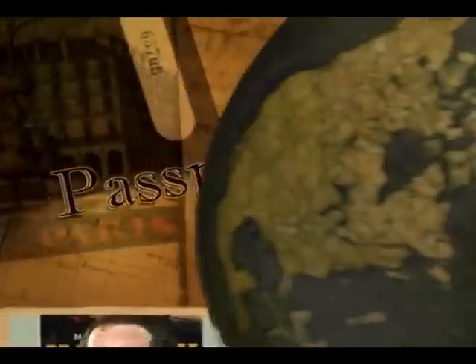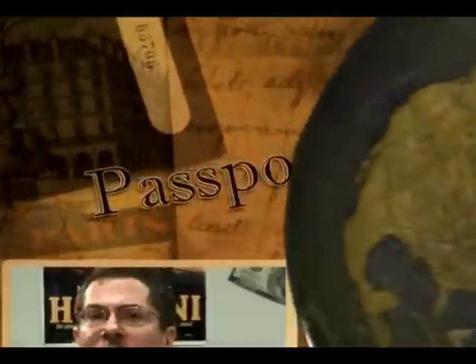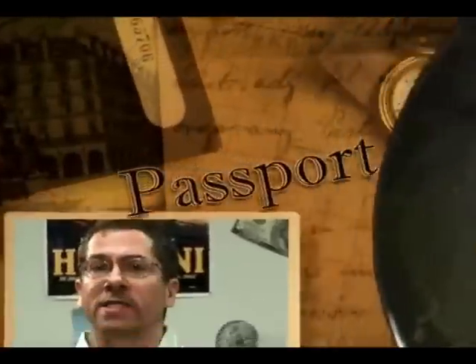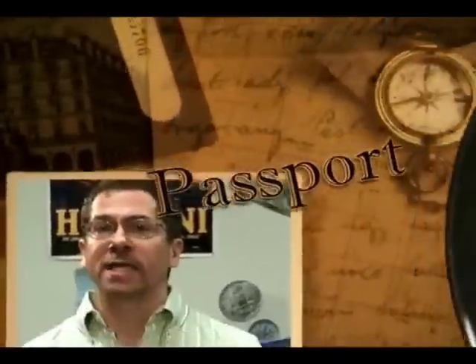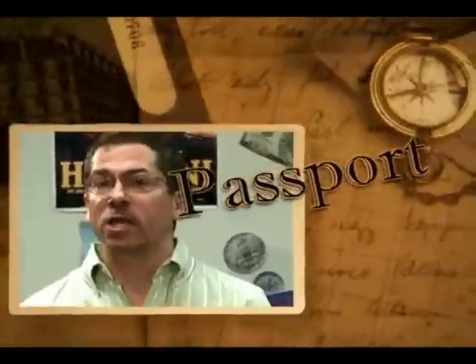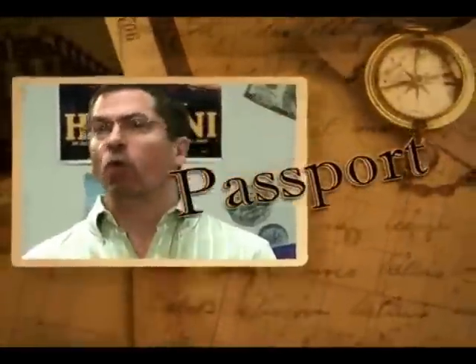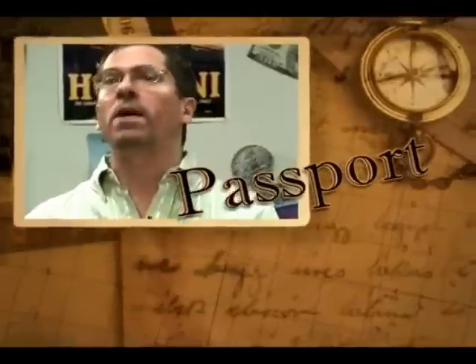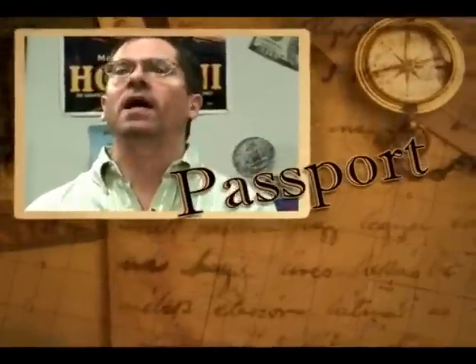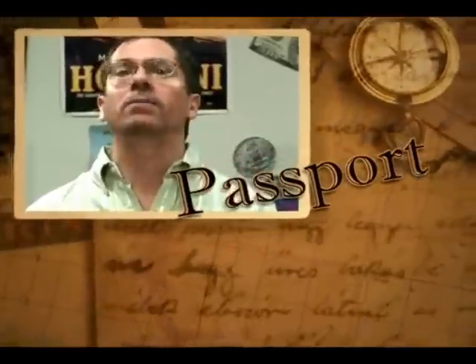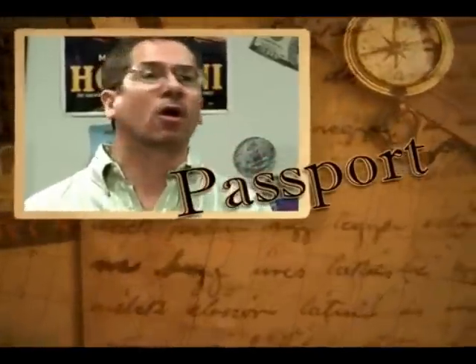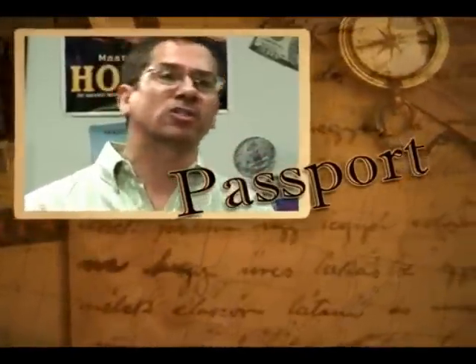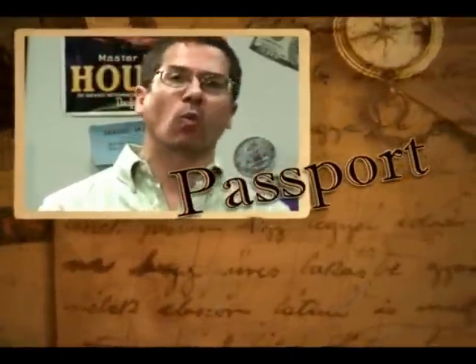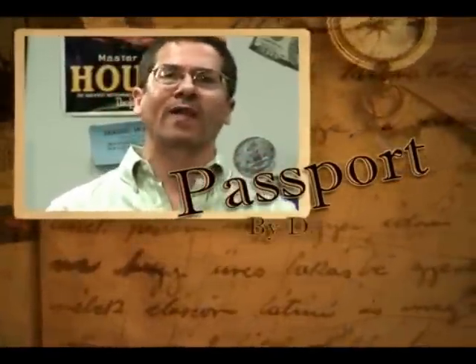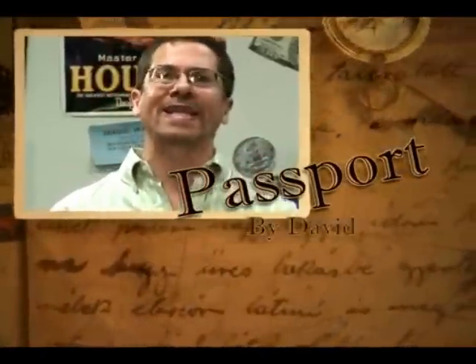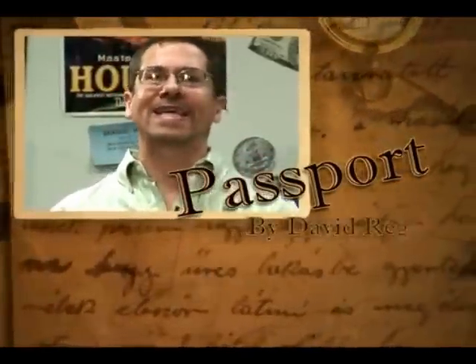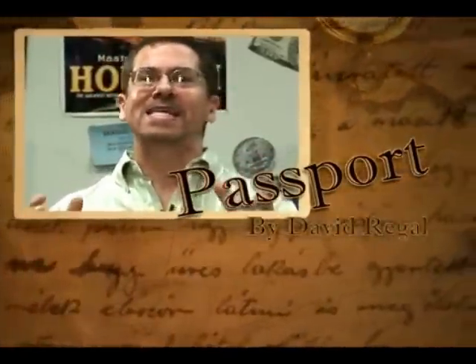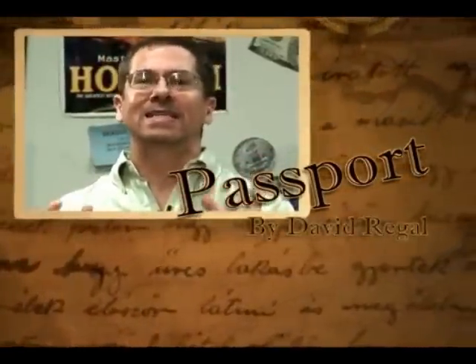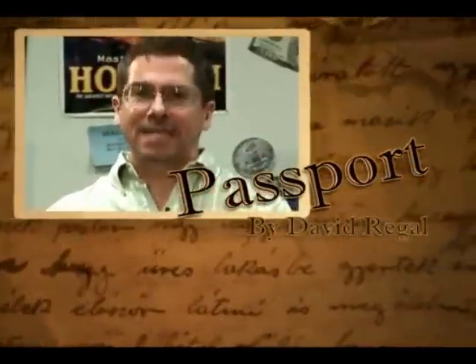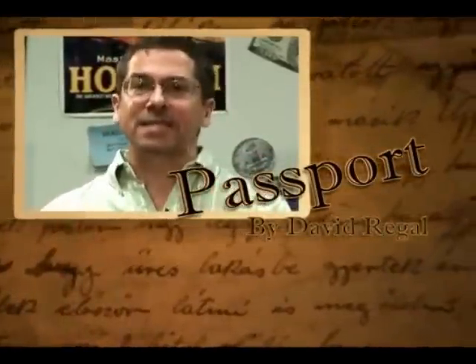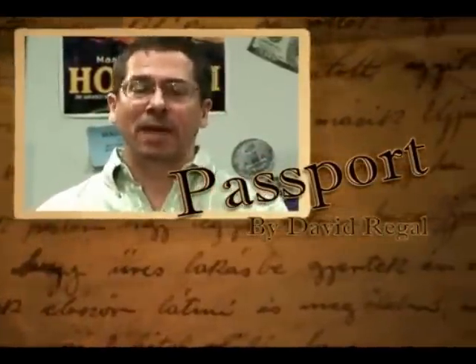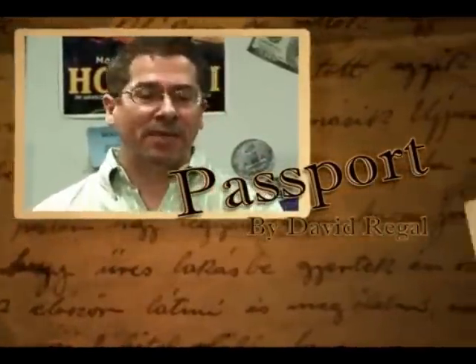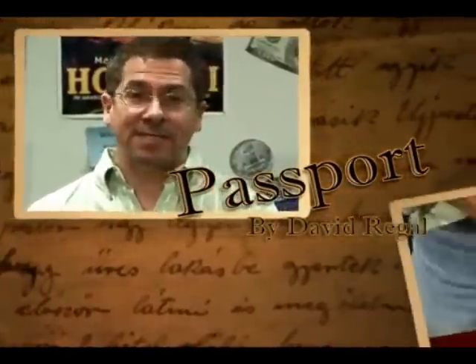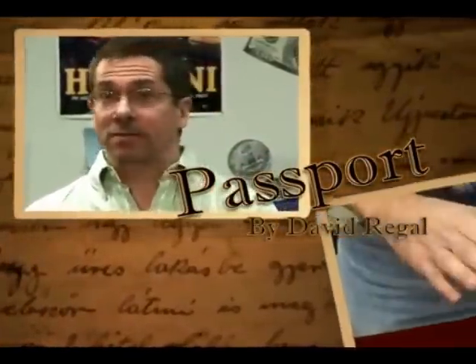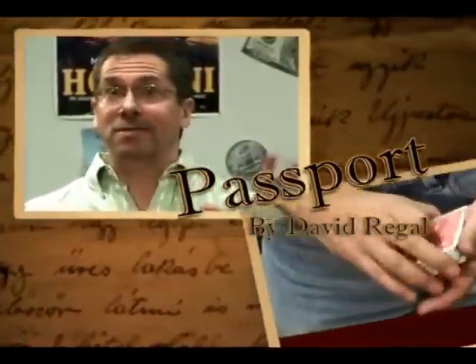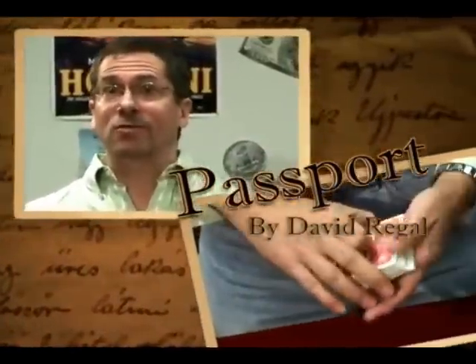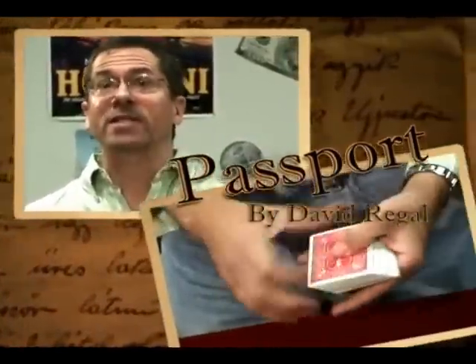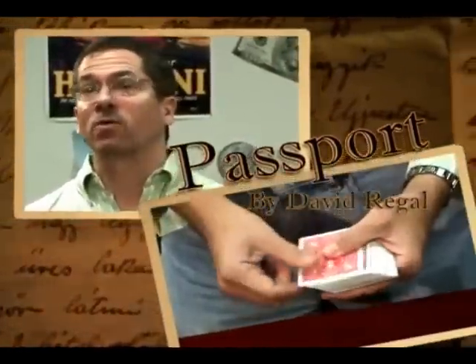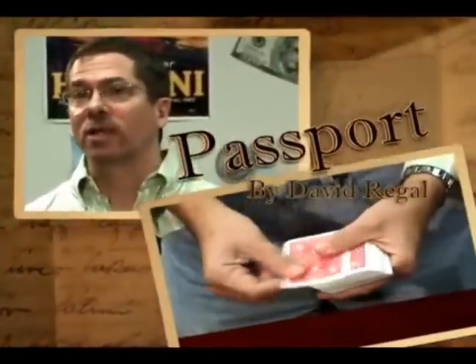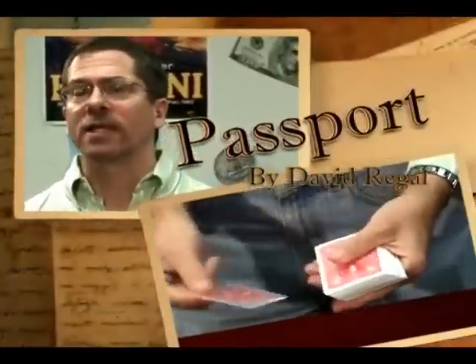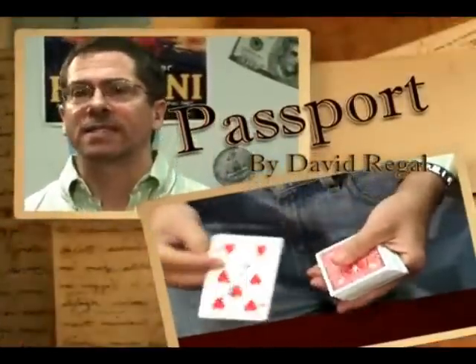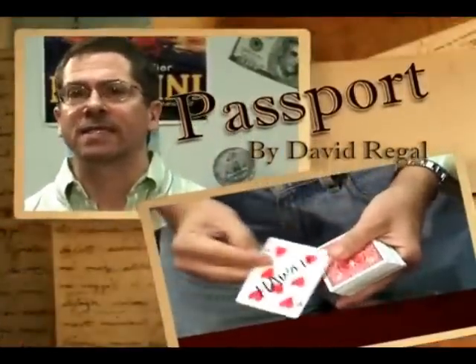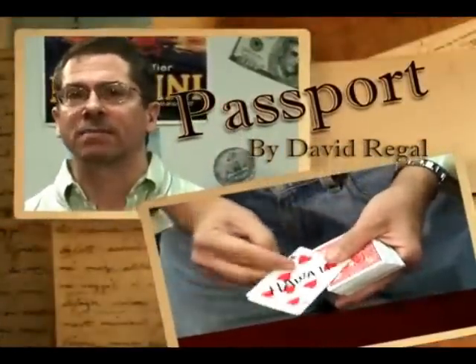Passport is a no-palm, card-to-wallet system. It sounds crazy, but it really is a system.